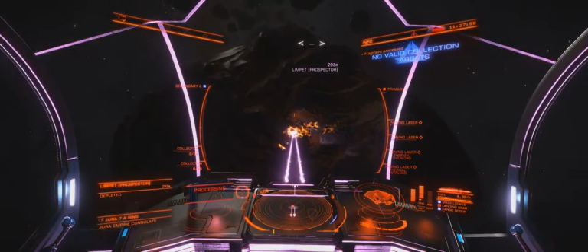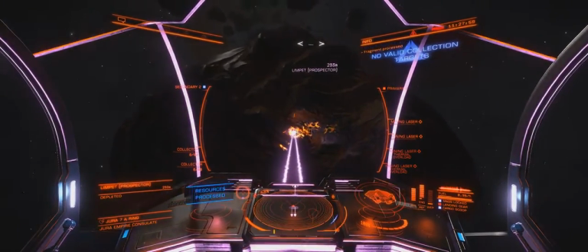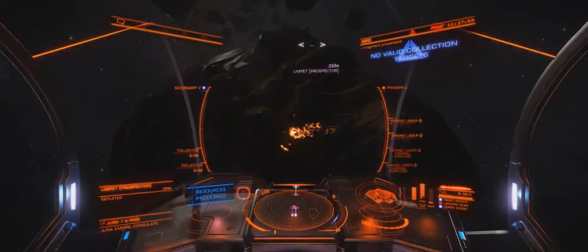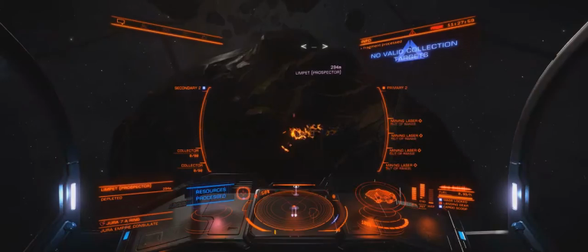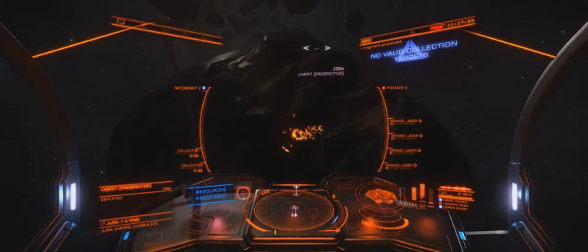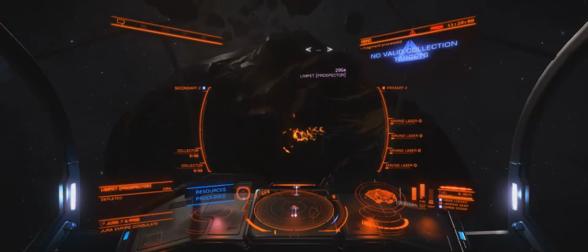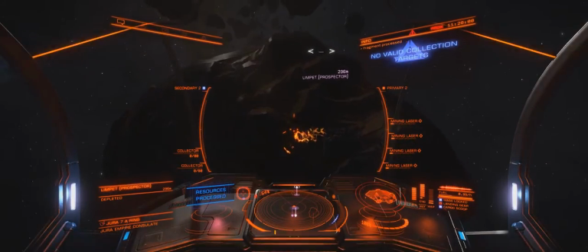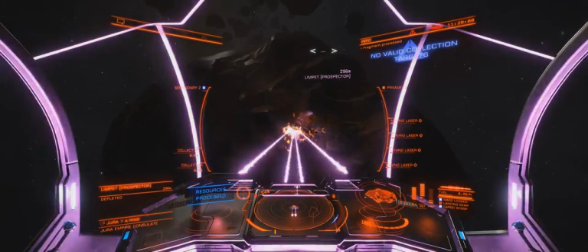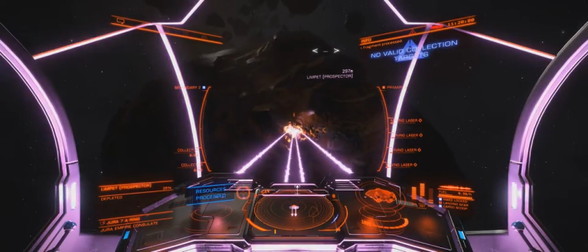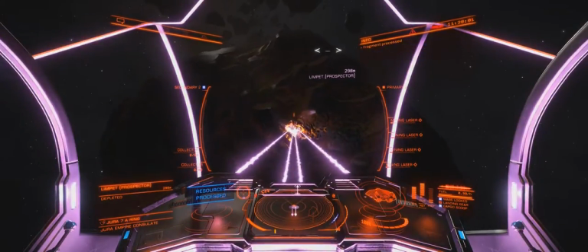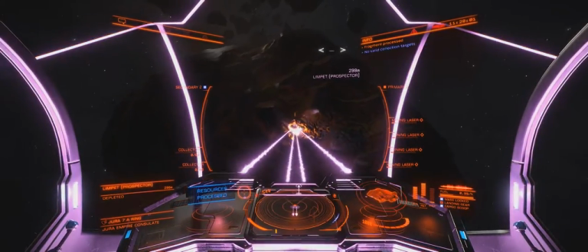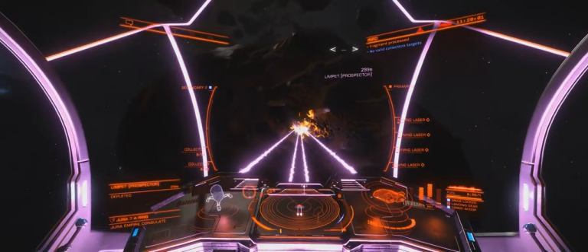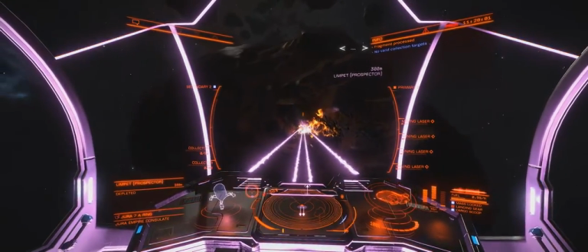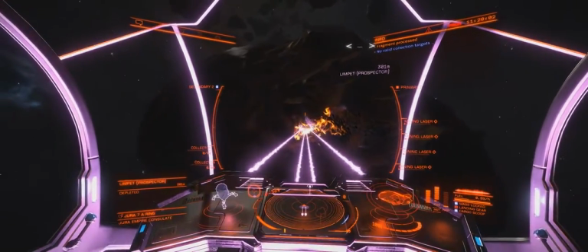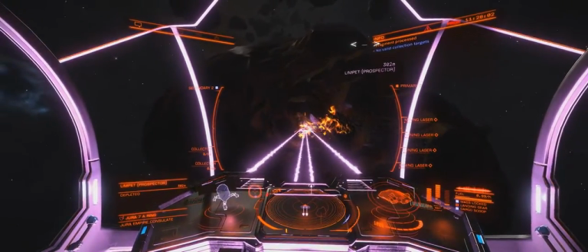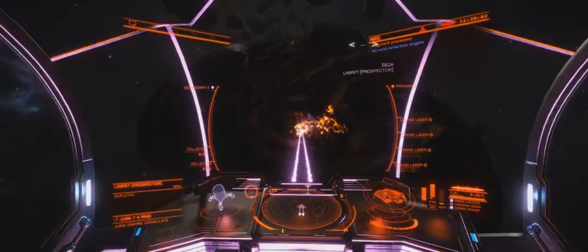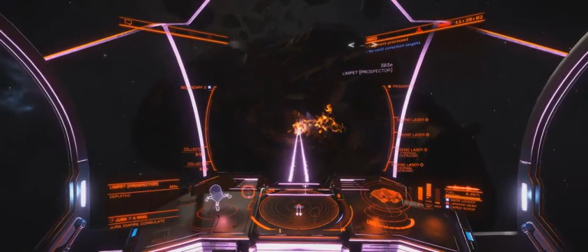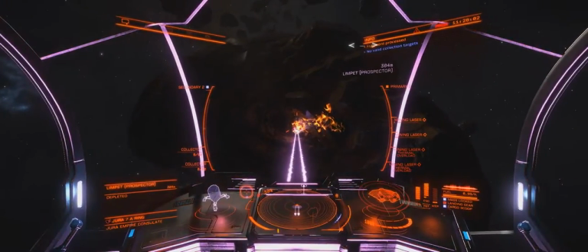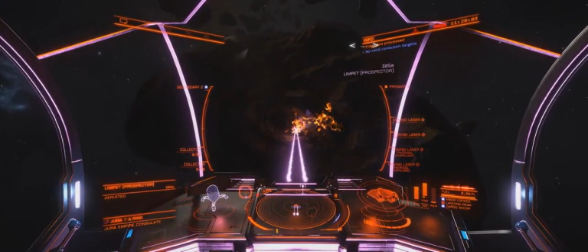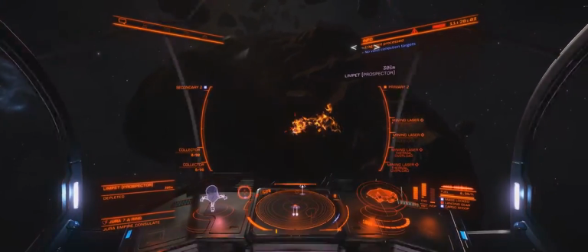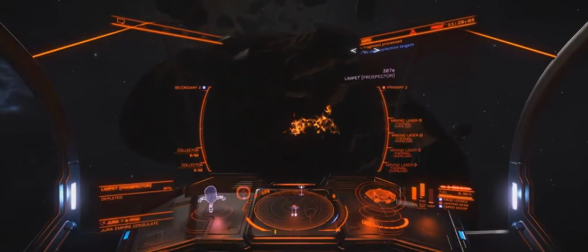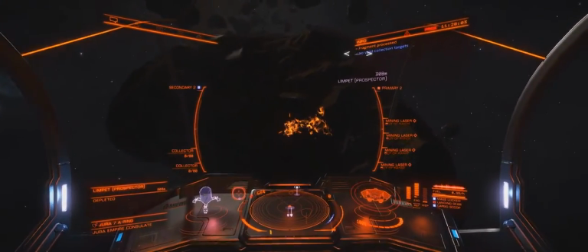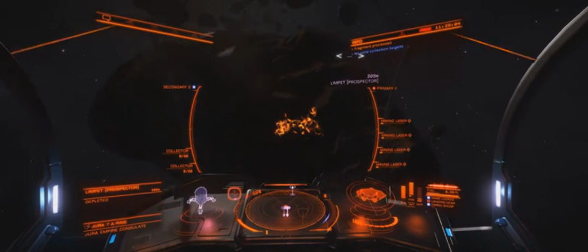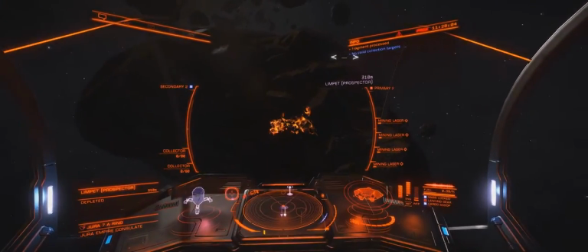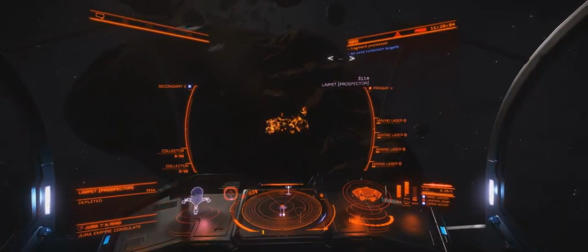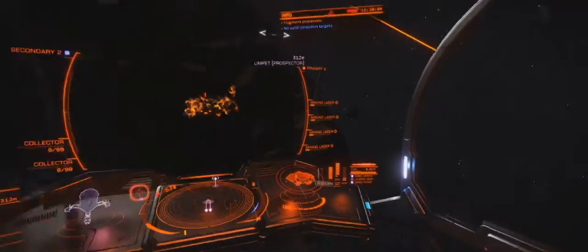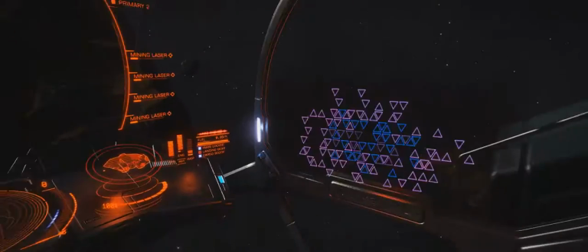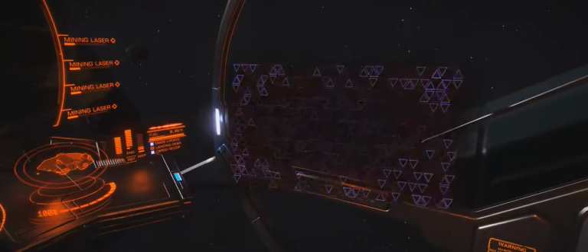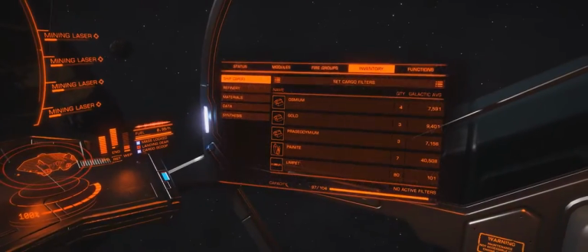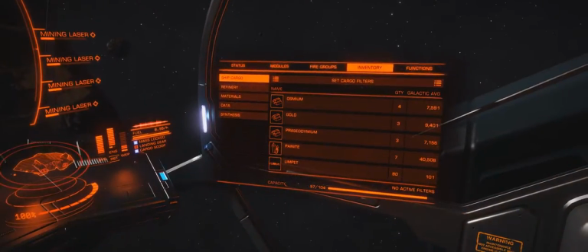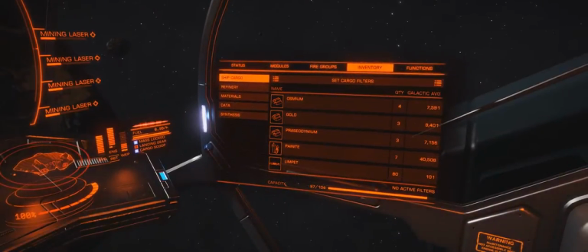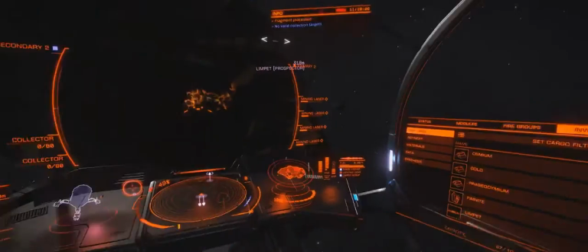If you're into mining and not sure how to go about it, tried it and found it boring and didn't make any money - guys, I beseech you: load up with as many collector limpet controllers as you can, get a prospector limpet controller, and just be choosy with your asteroids. That's what it's all about. You don't need shields out here because you're not going to get shot. You are good to go.